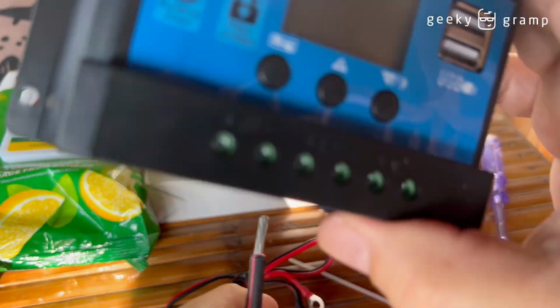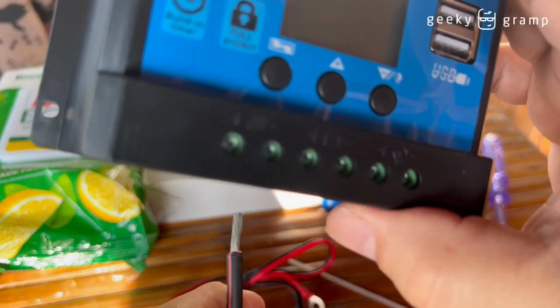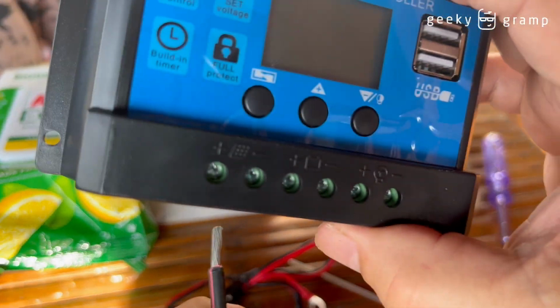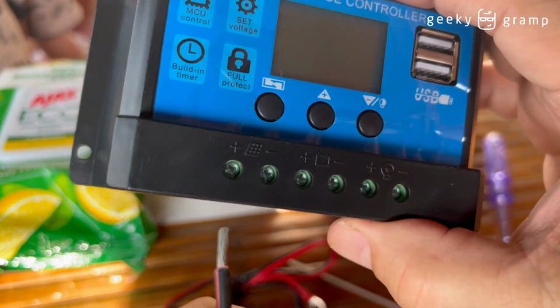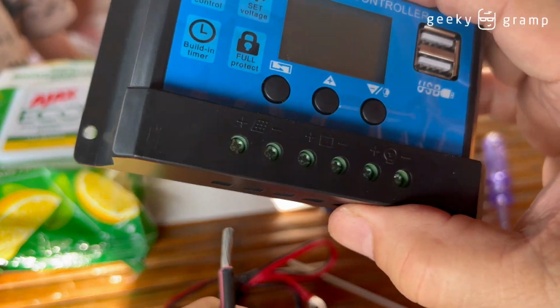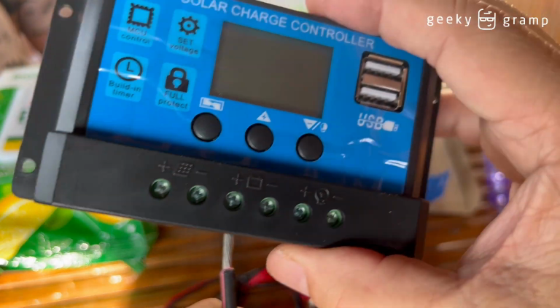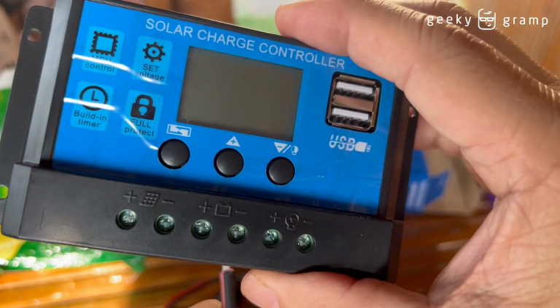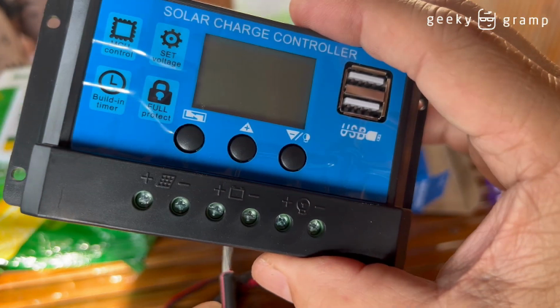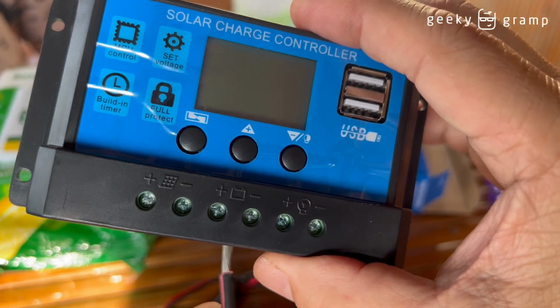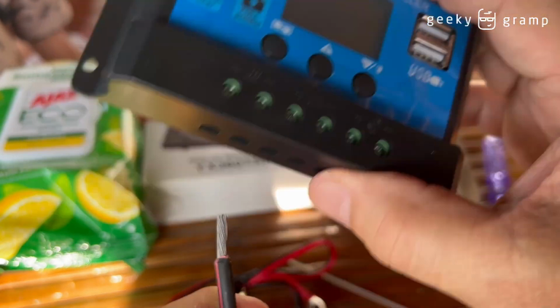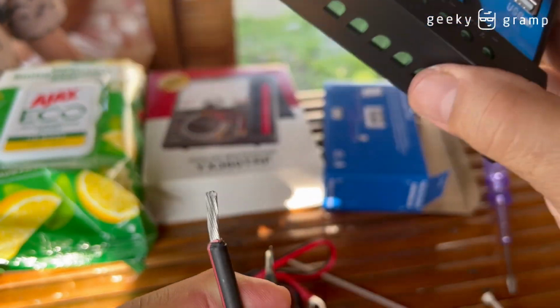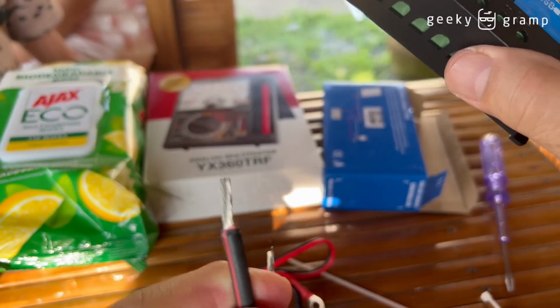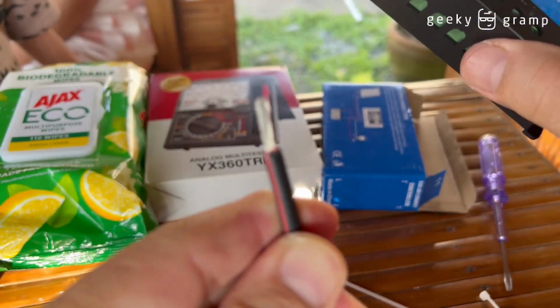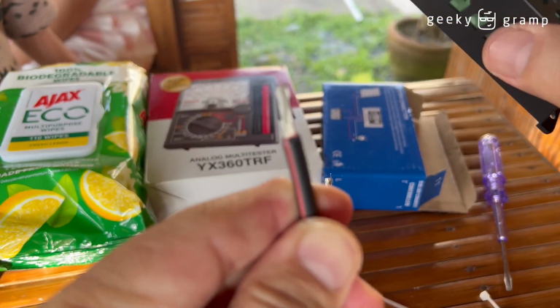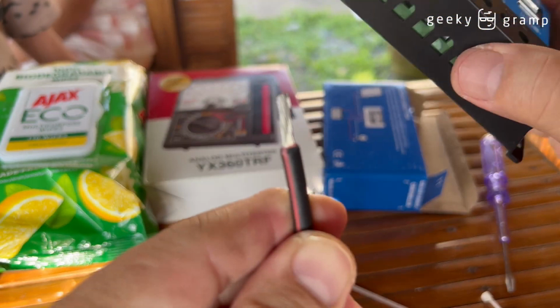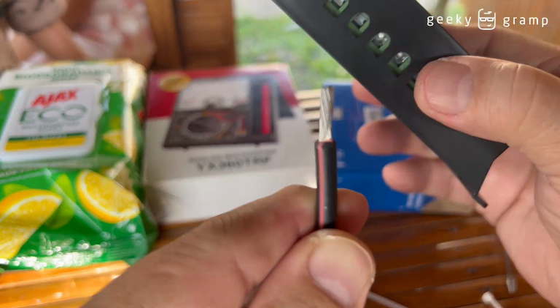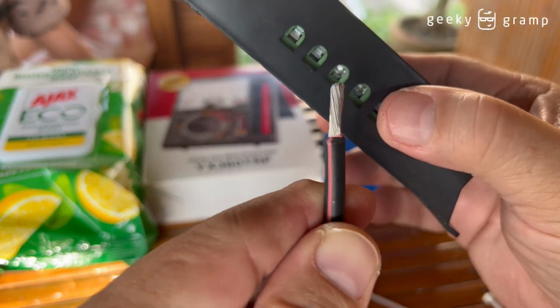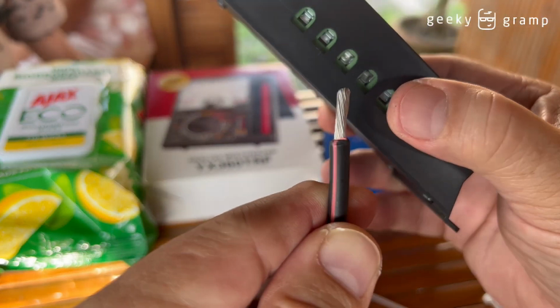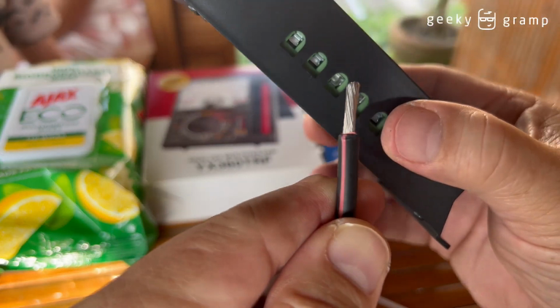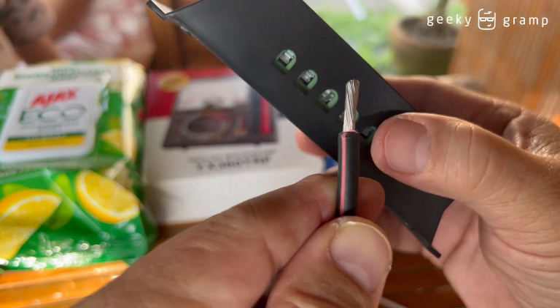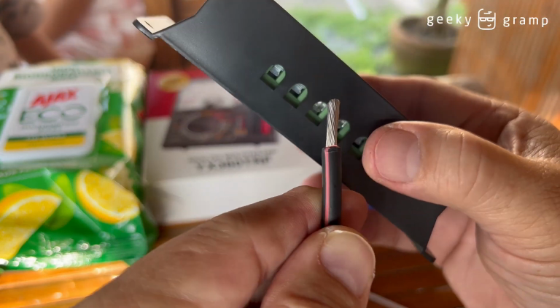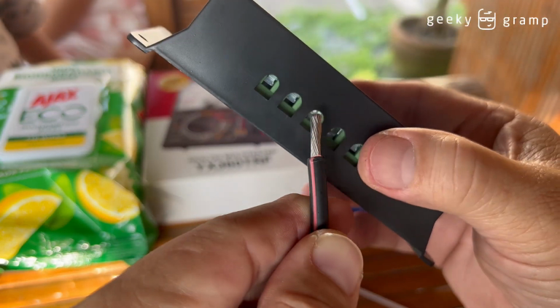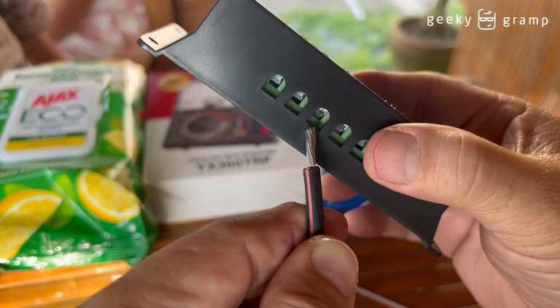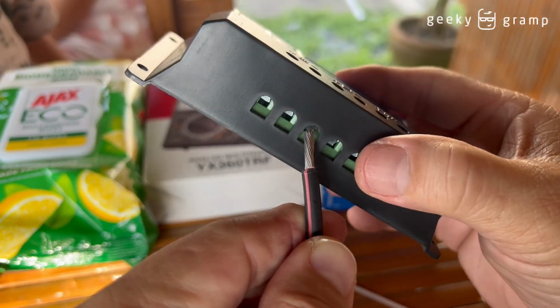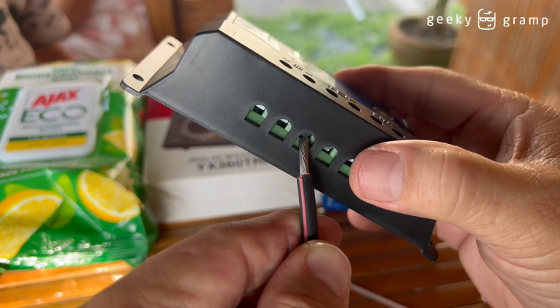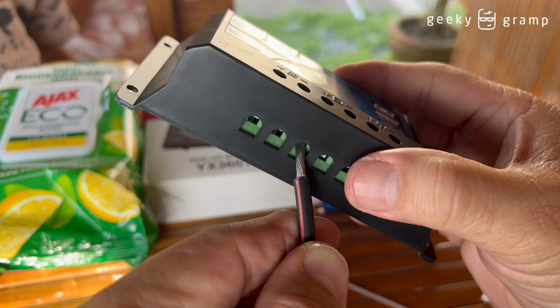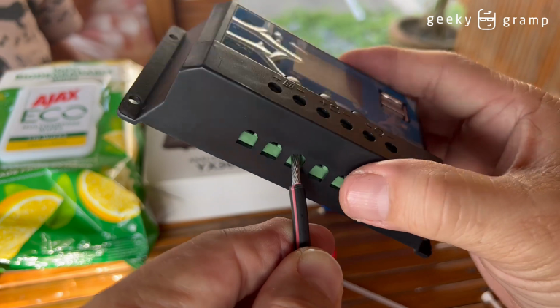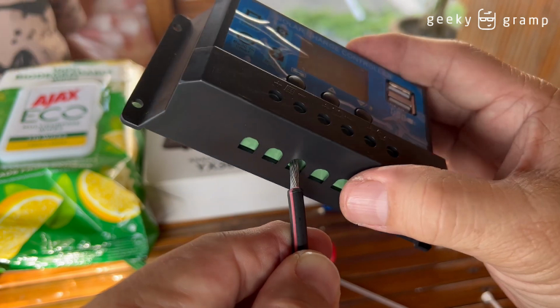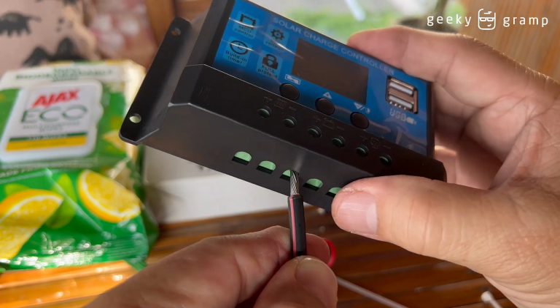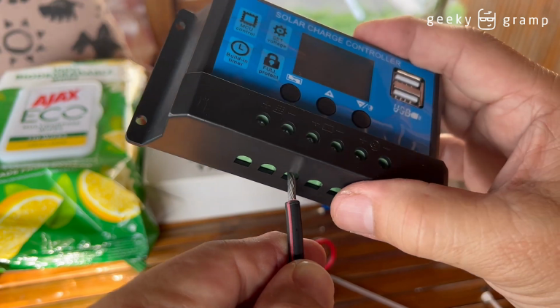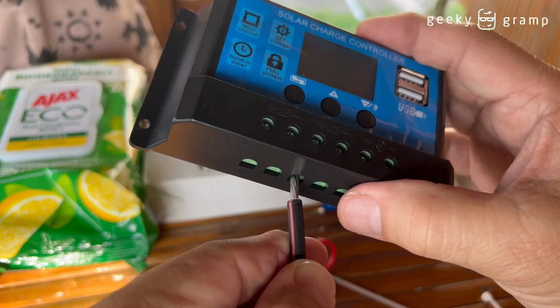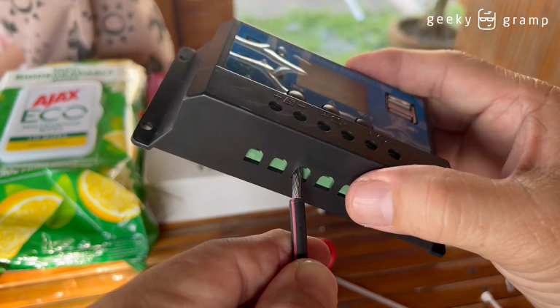There's a positive sign here, so you put the red one in the positive and you're going to insert this.